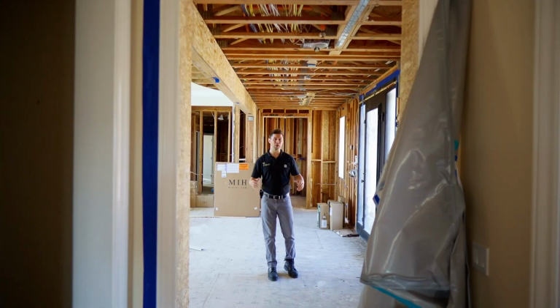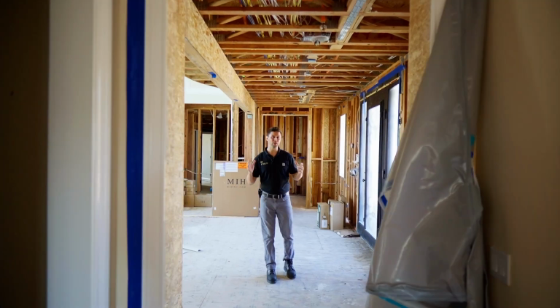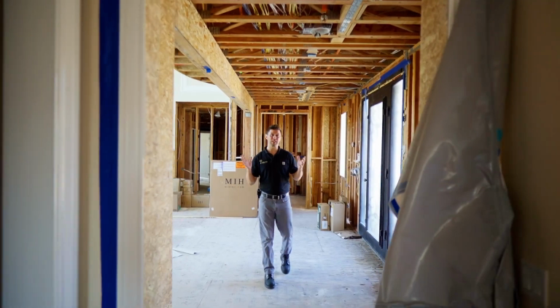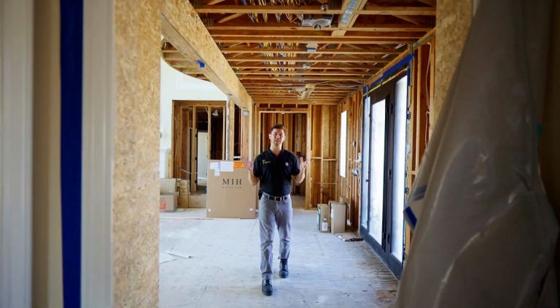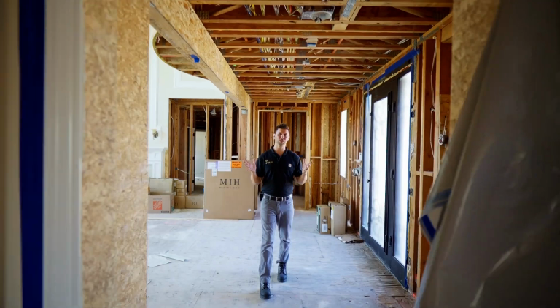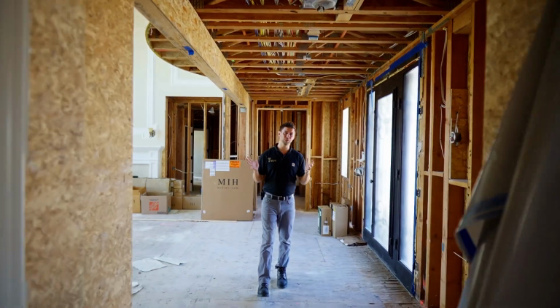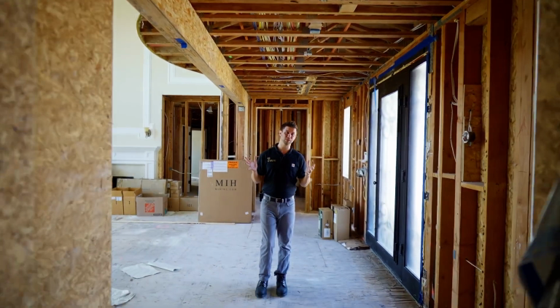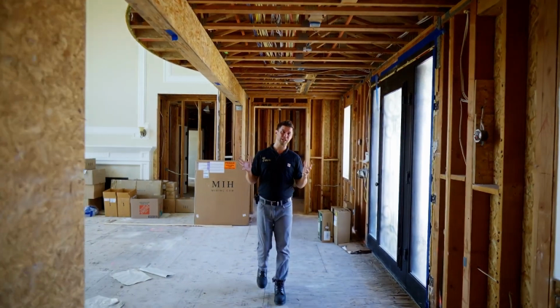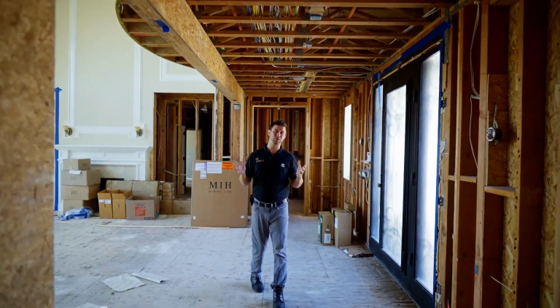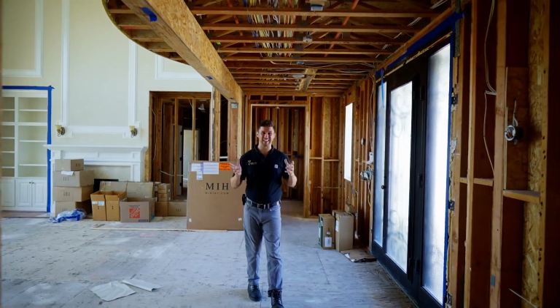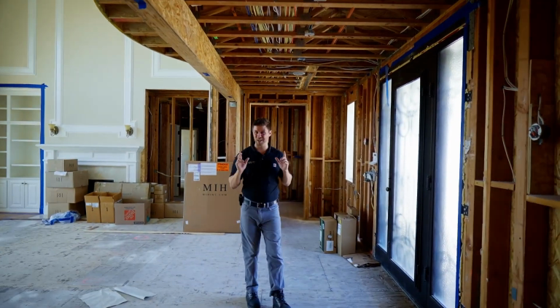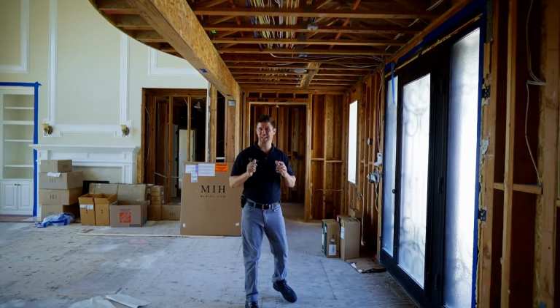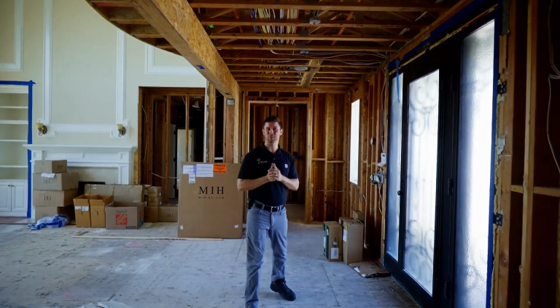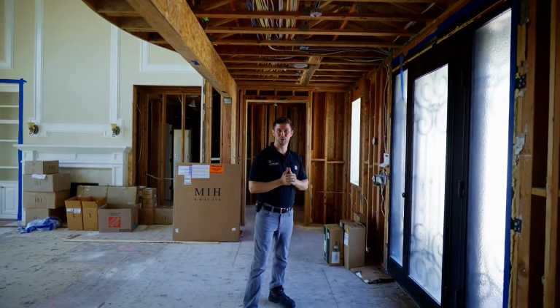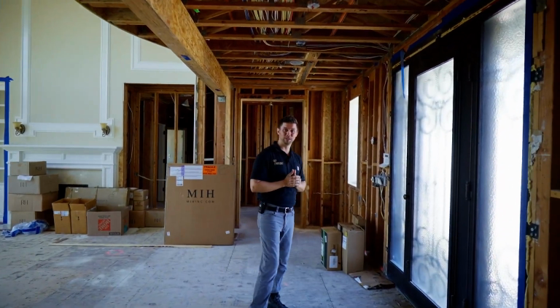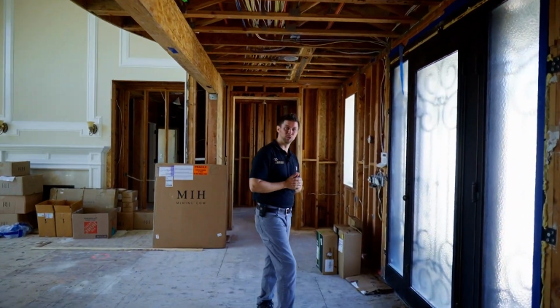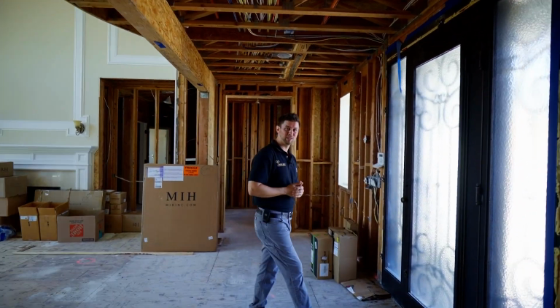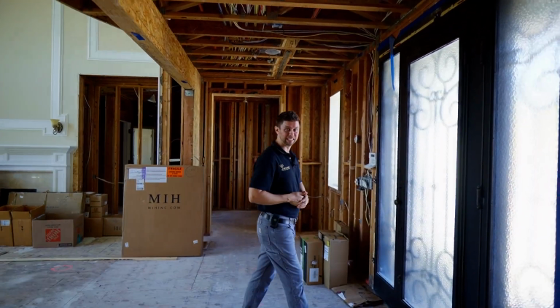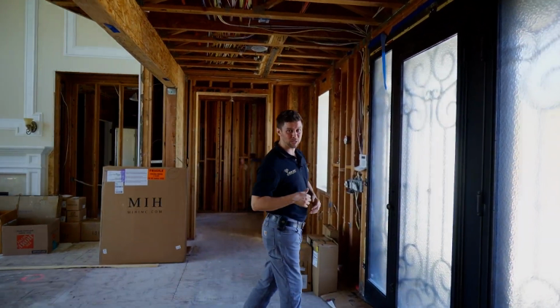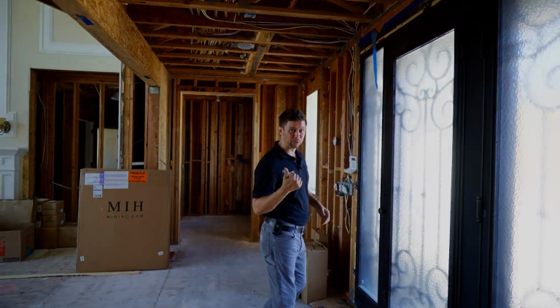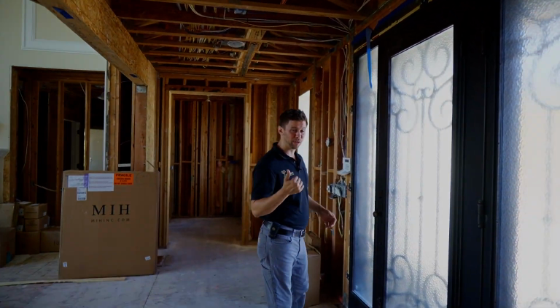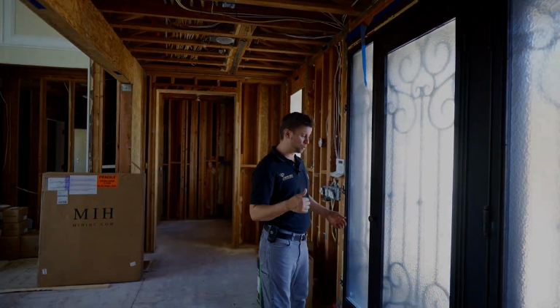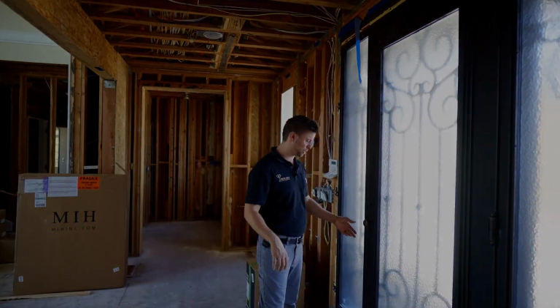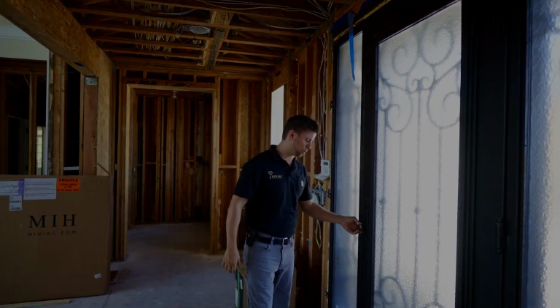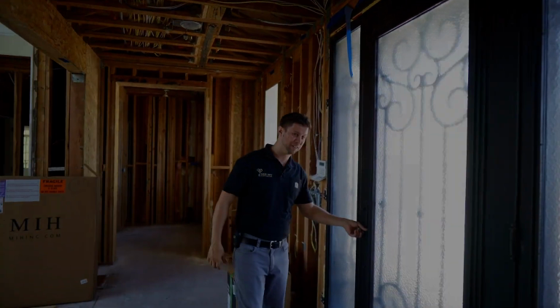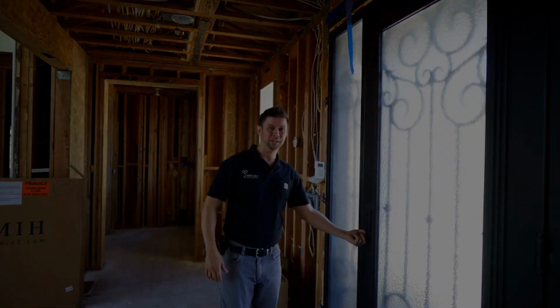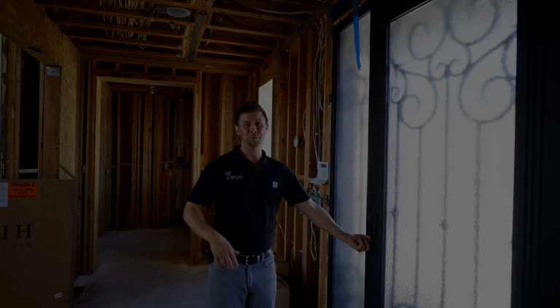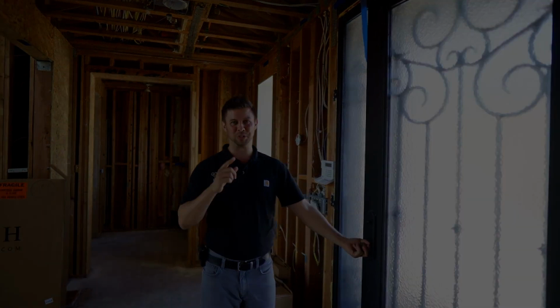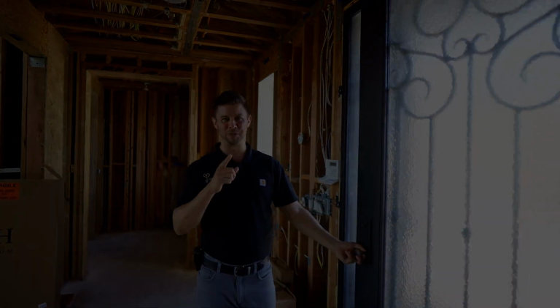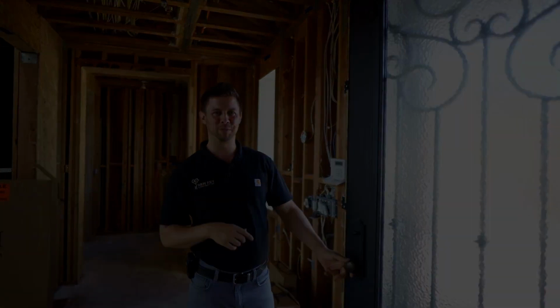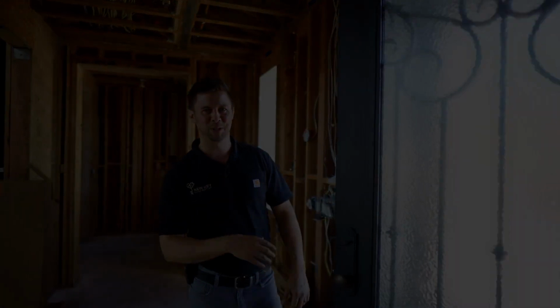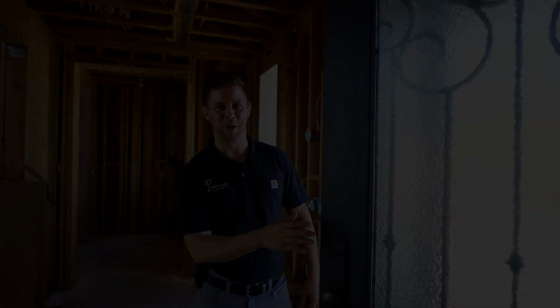All right, so that's everything we're going to do to this house. The house has been marked for demolition. The guys will be here first thing in the morning — we'll see you for some action tomorrow.